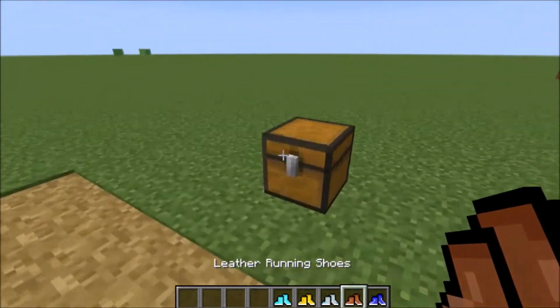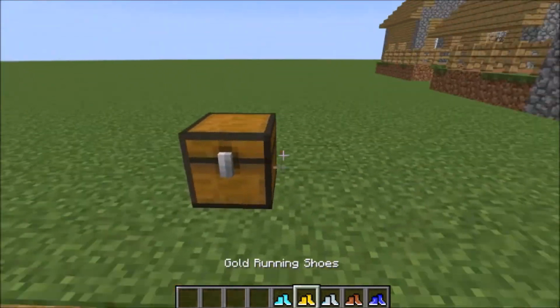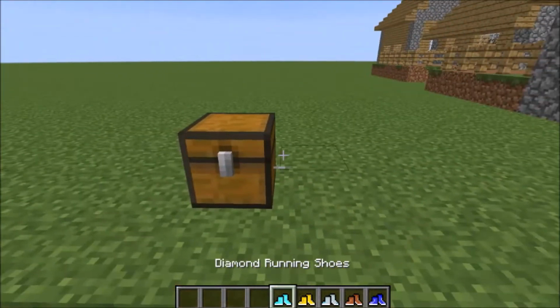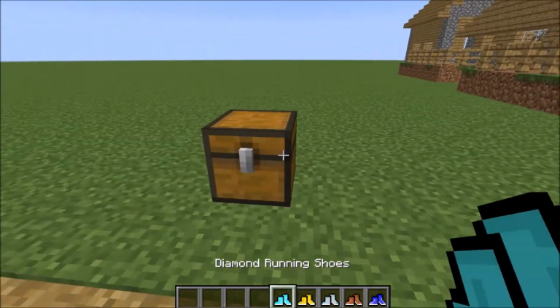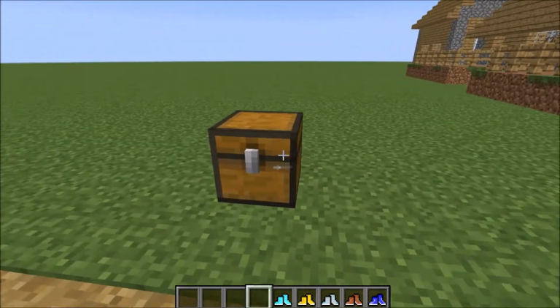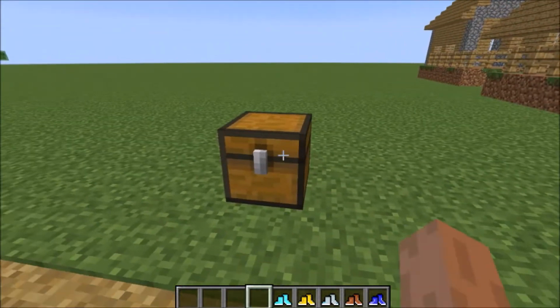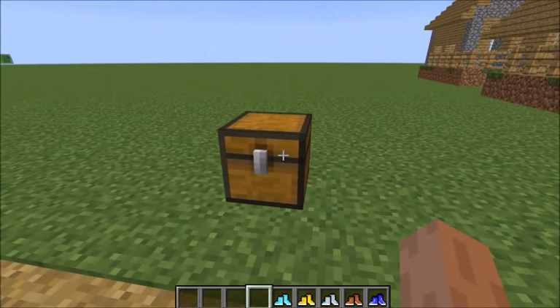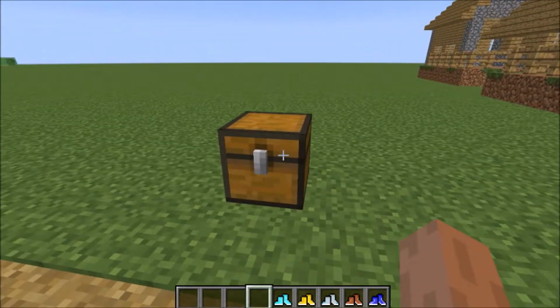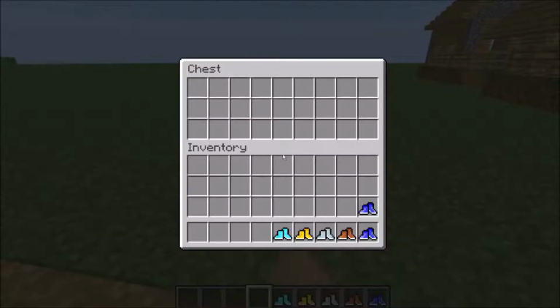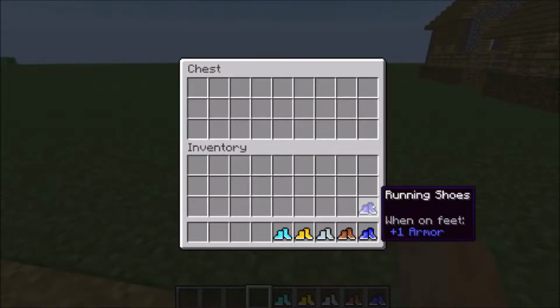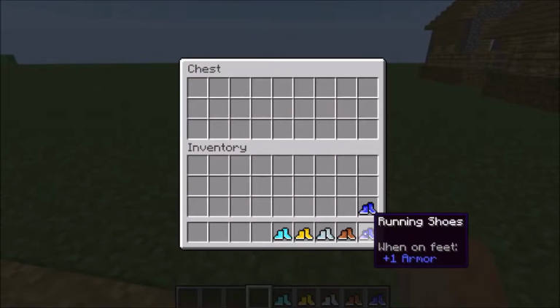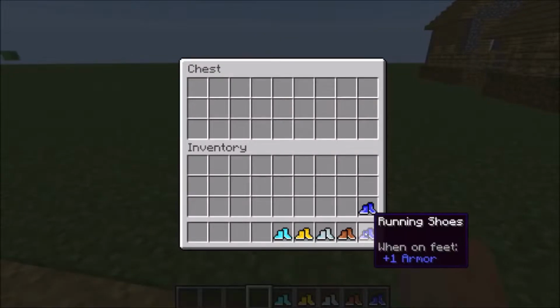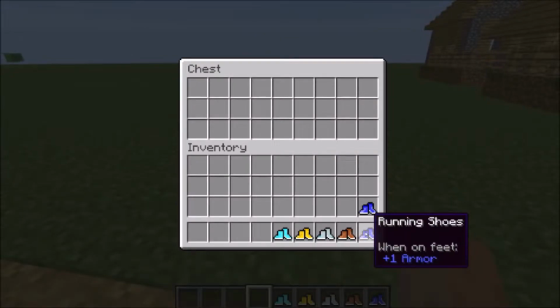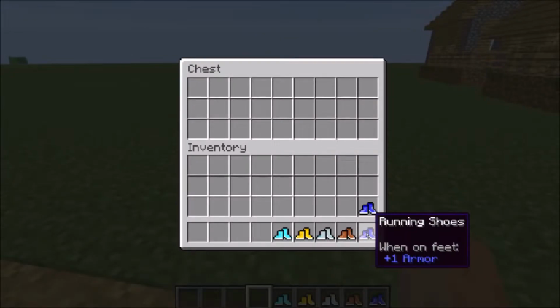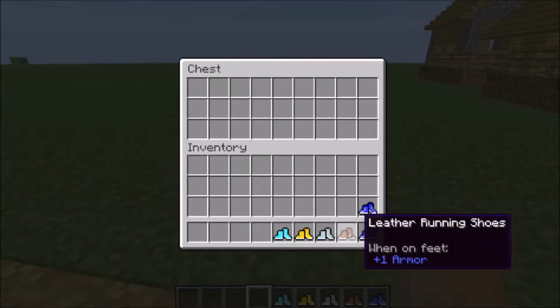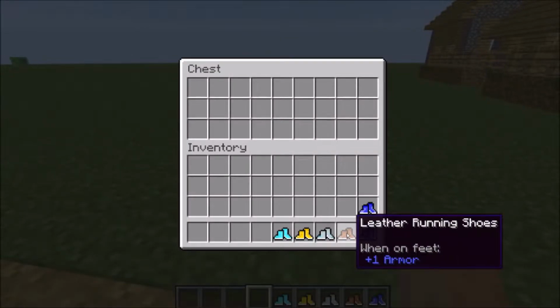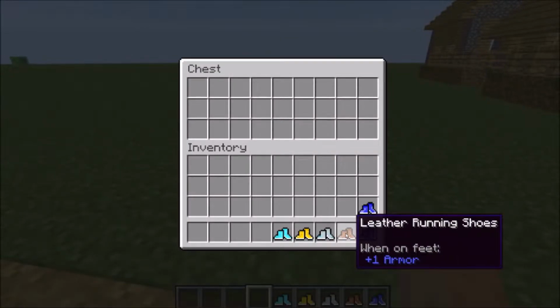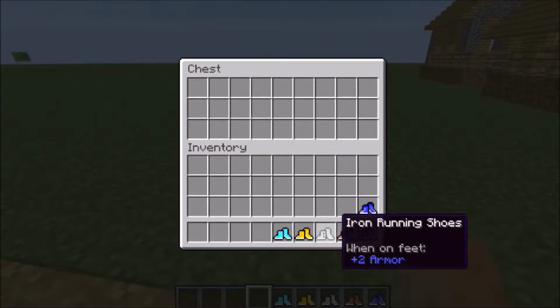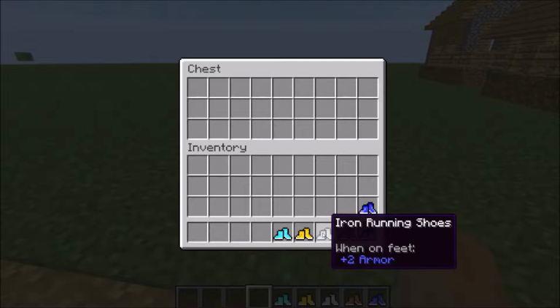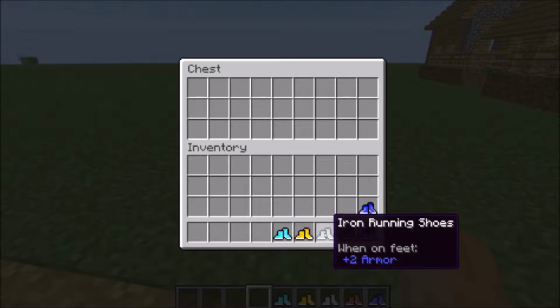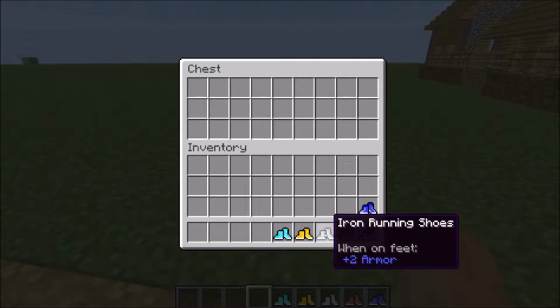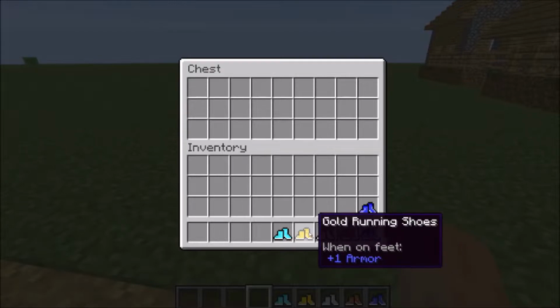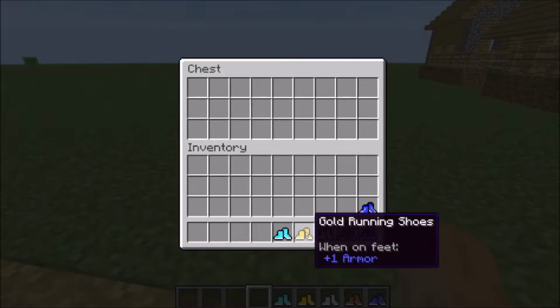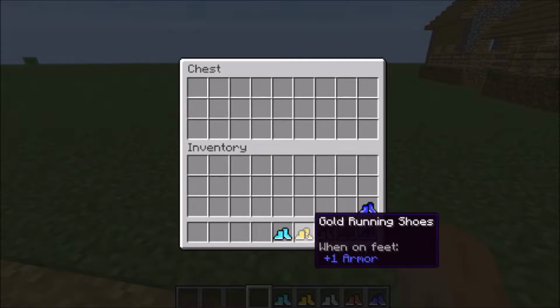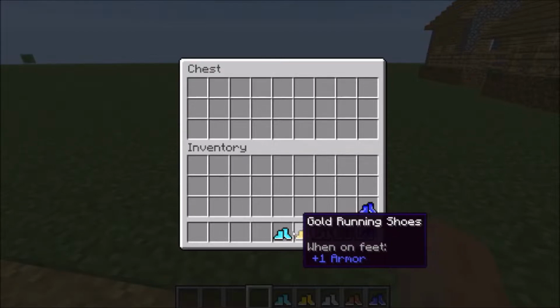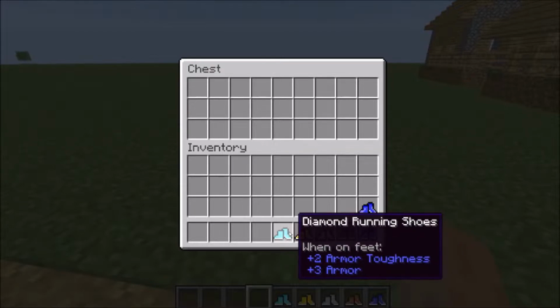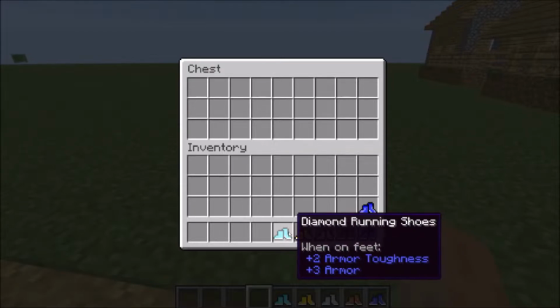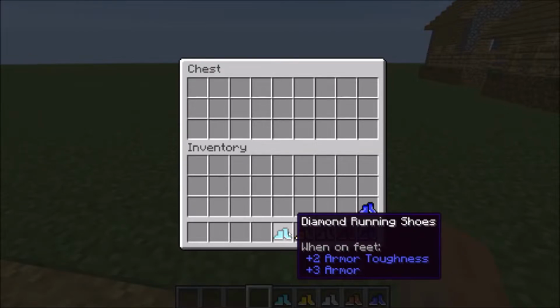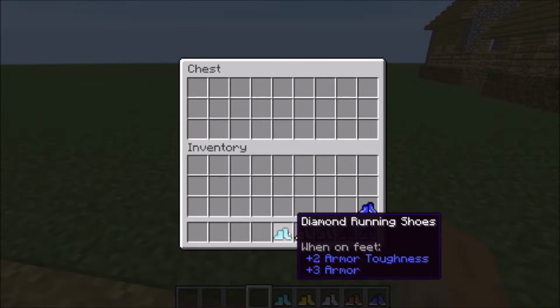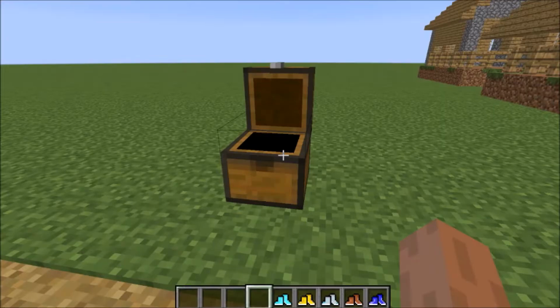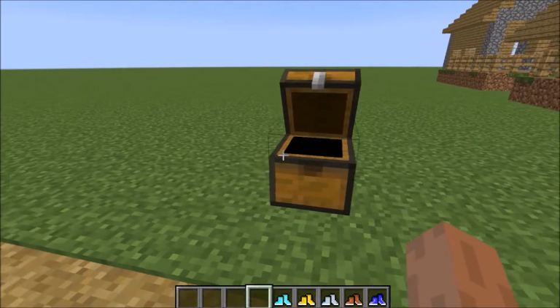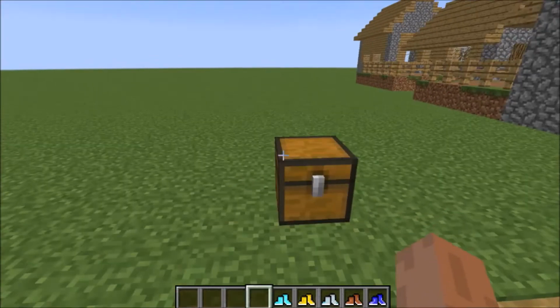There's five different types of shoes. You got your basic ones, leather ones, iron ones, gold ones, and diamond ones.